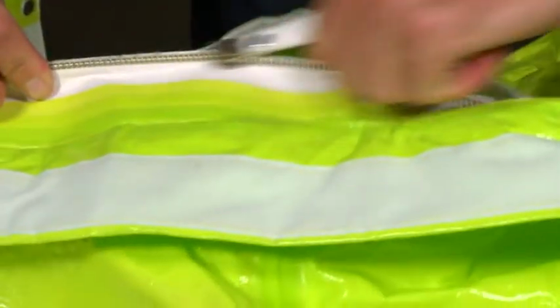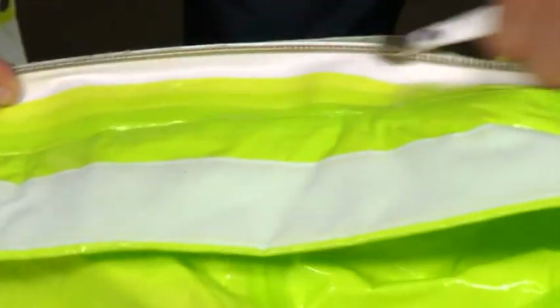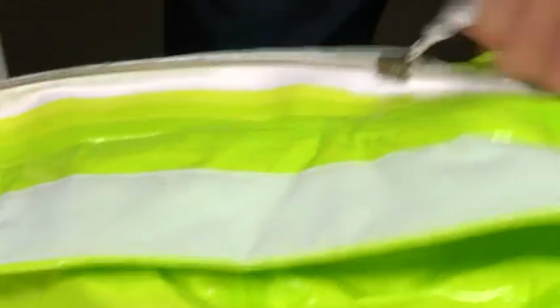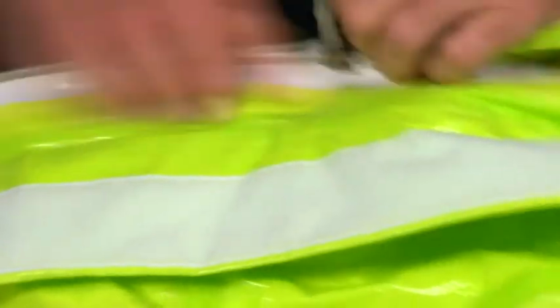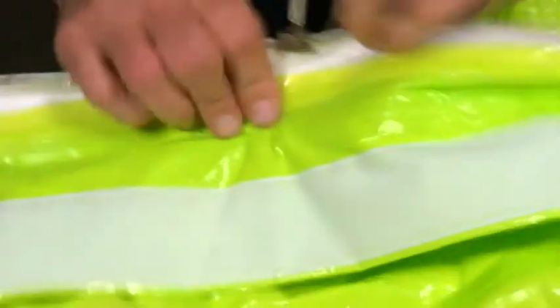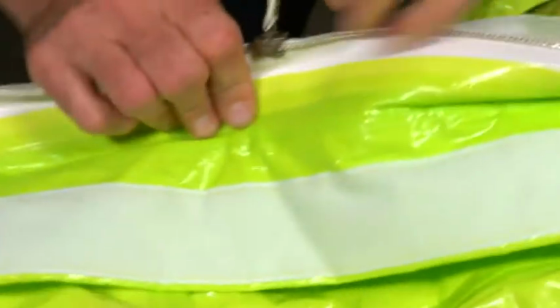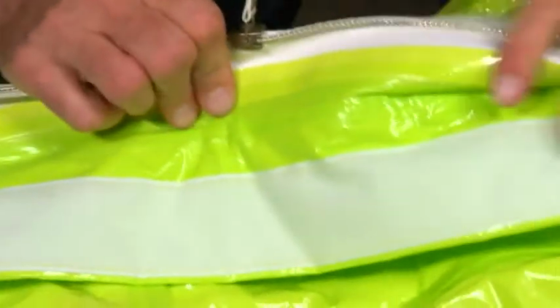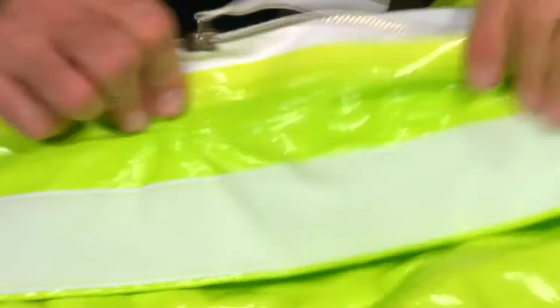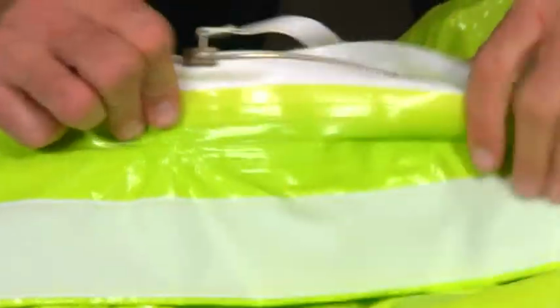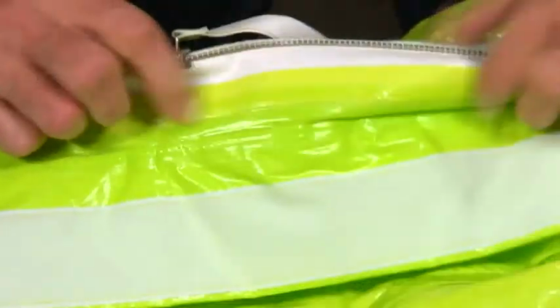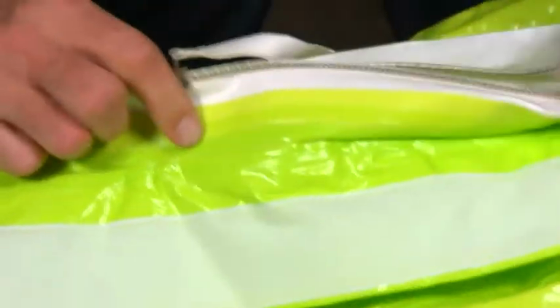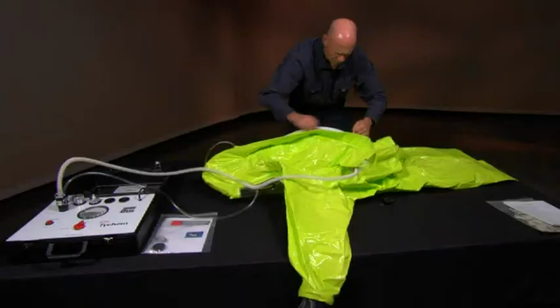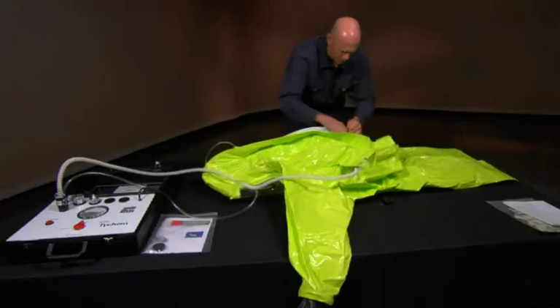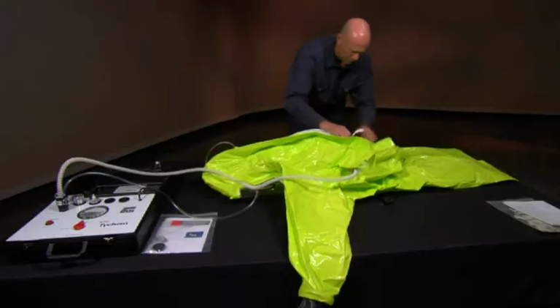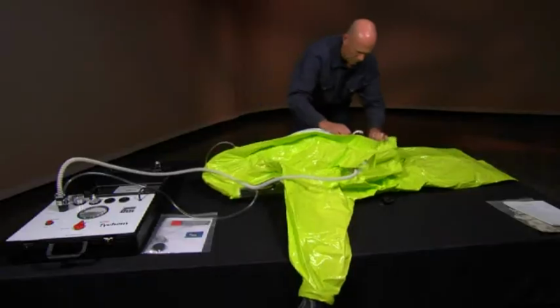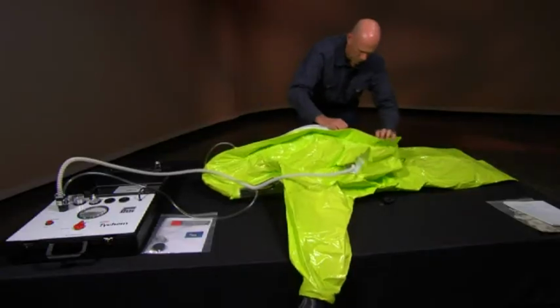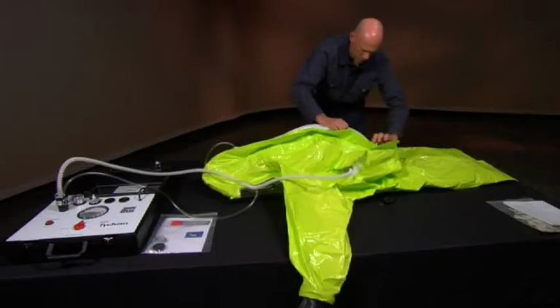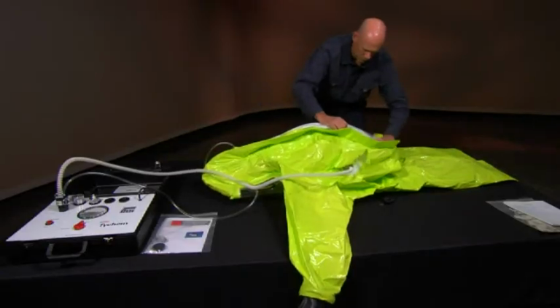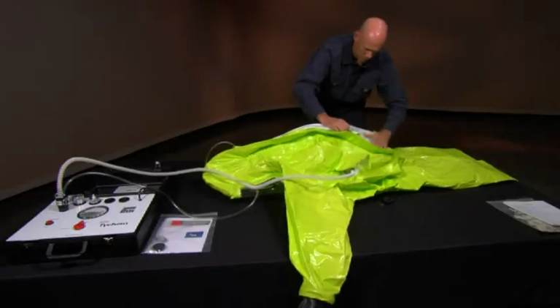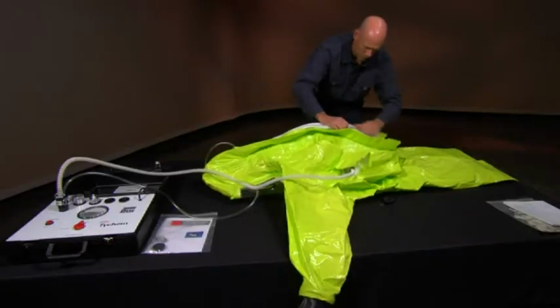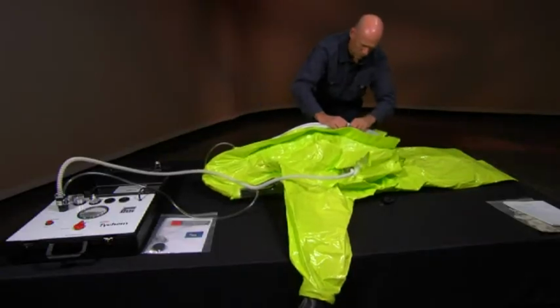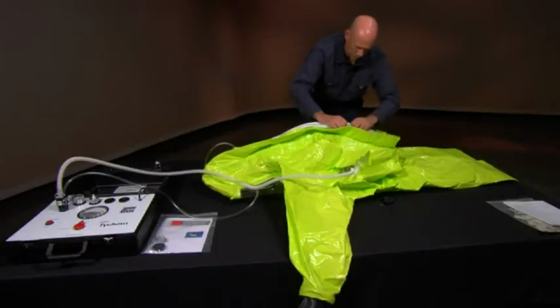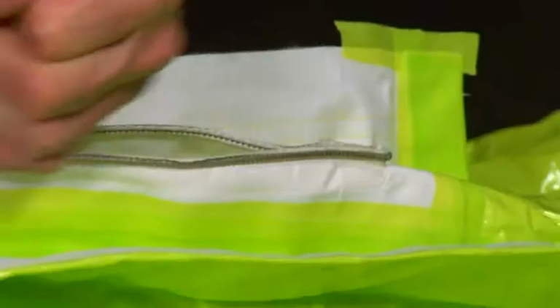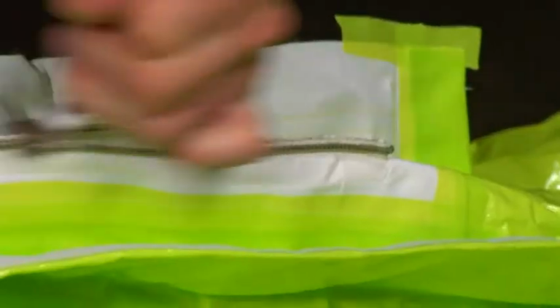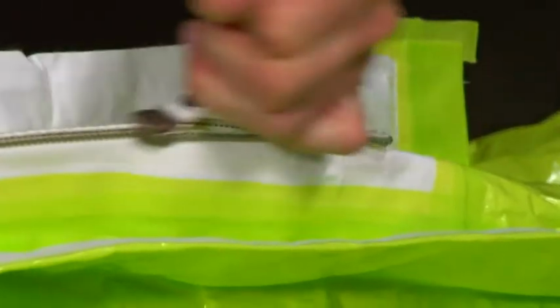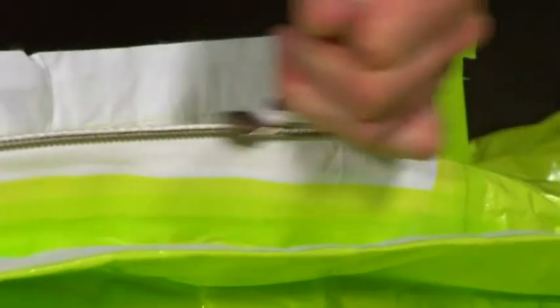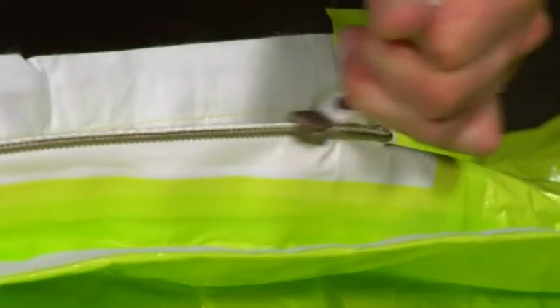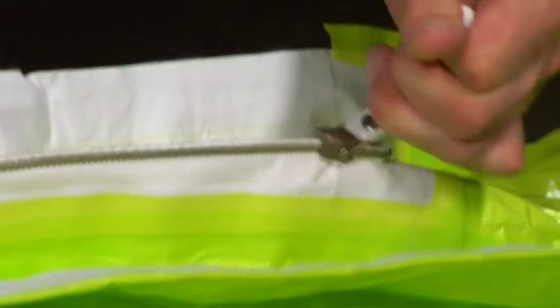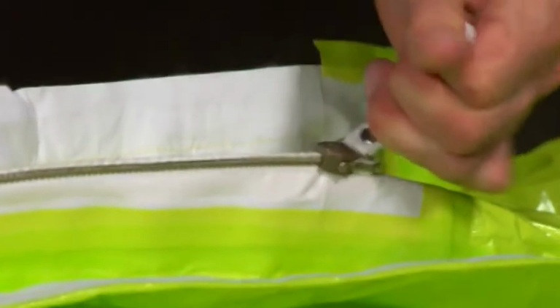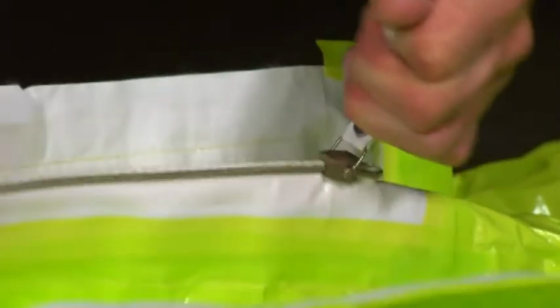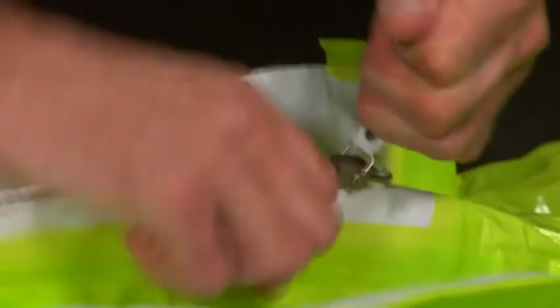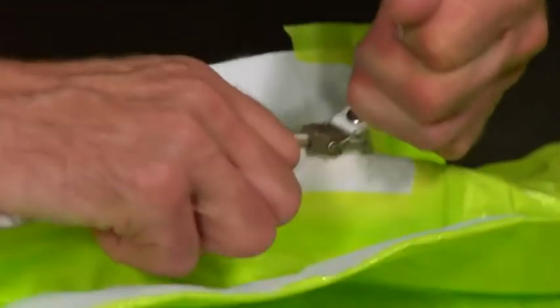Carefully zip the suit closed, ensuring the zipper seats well at the end of its travel.